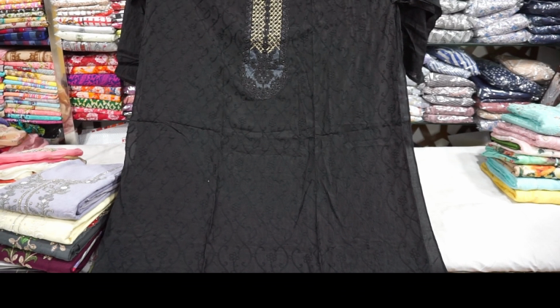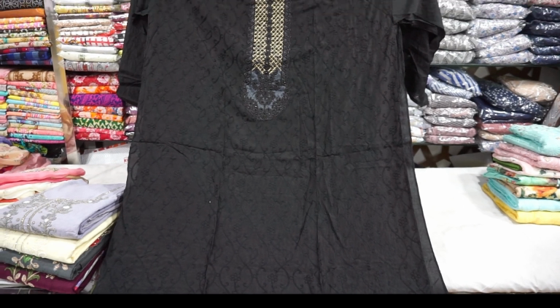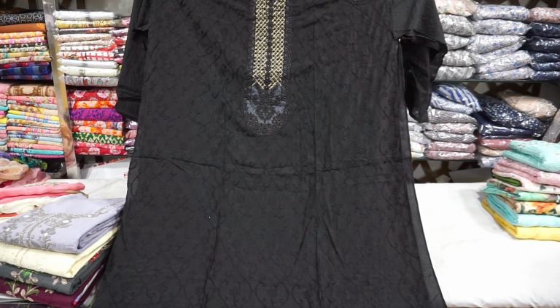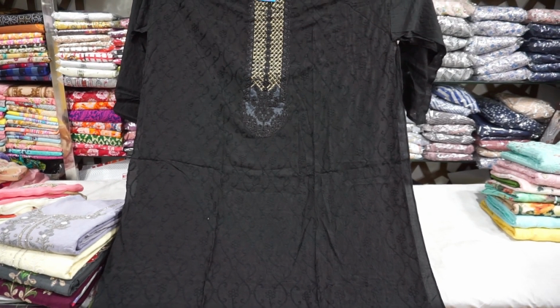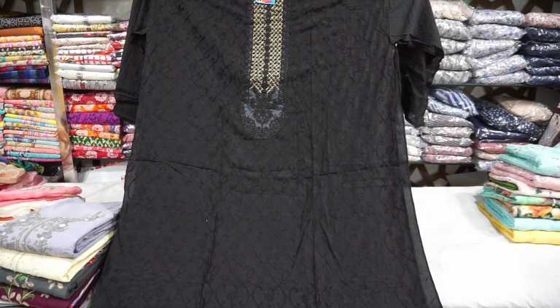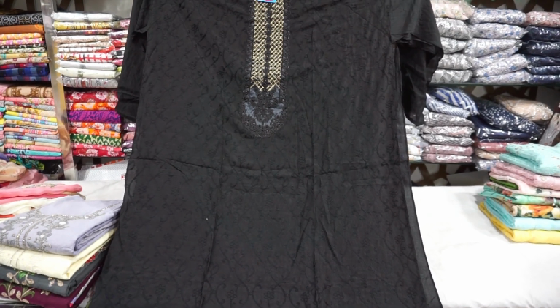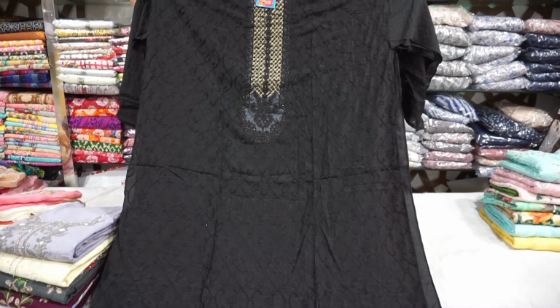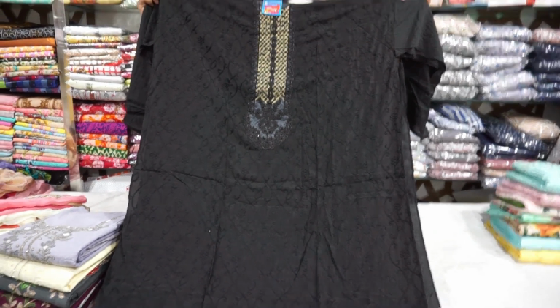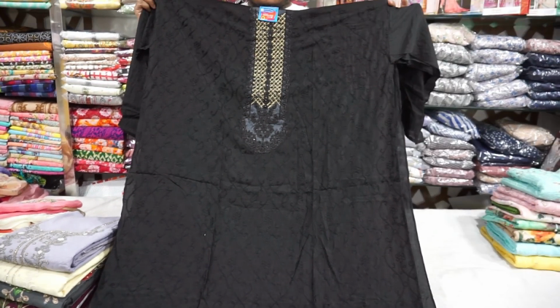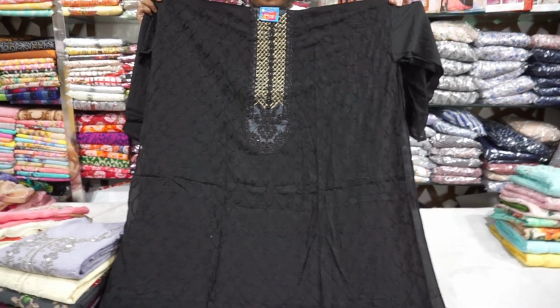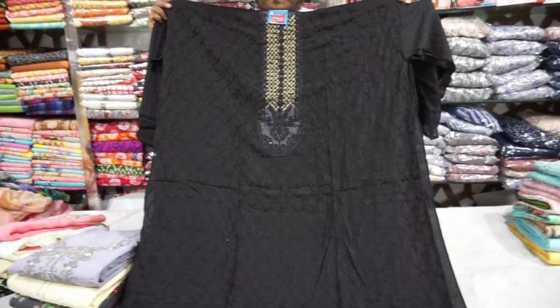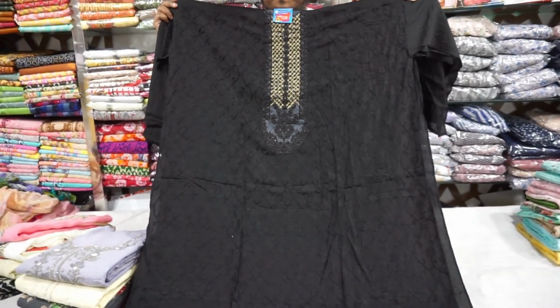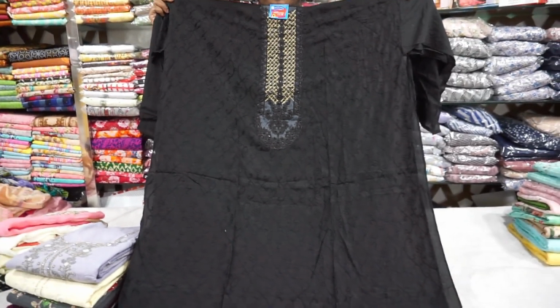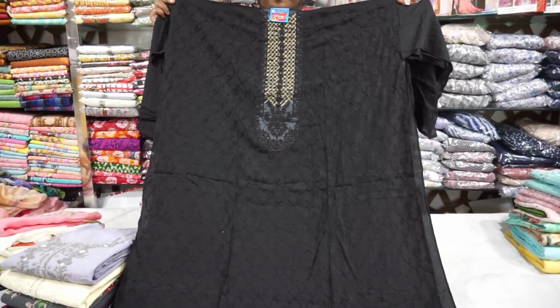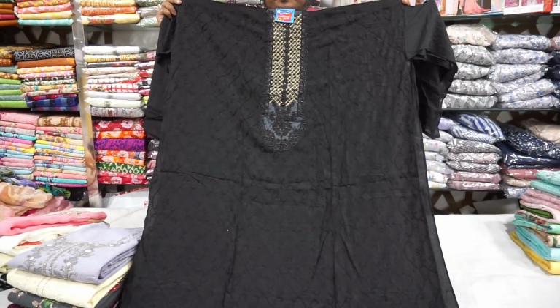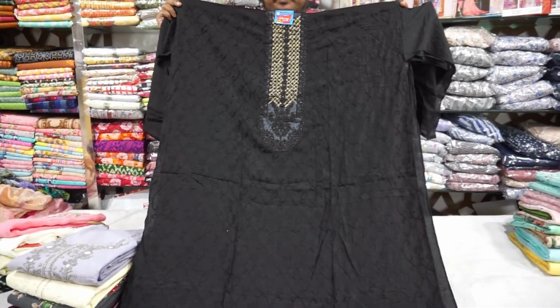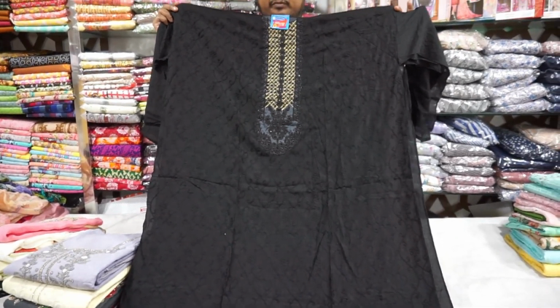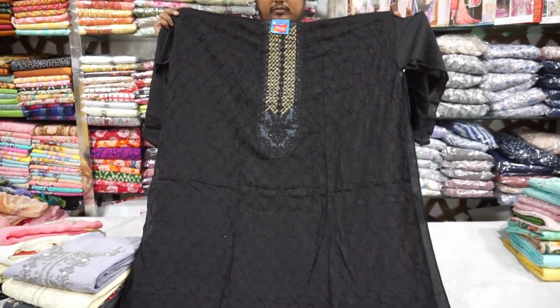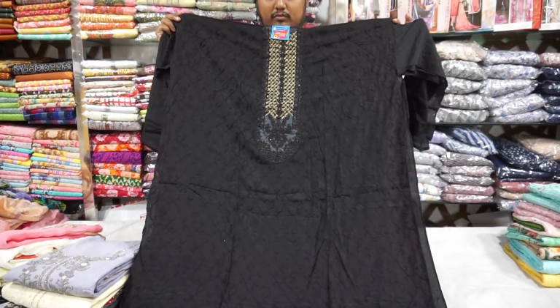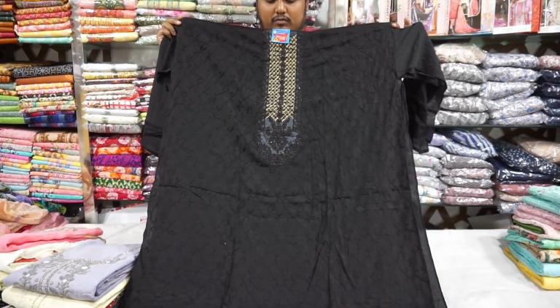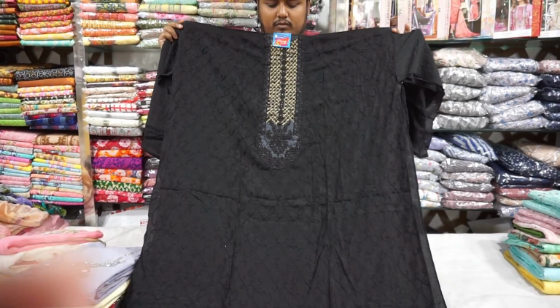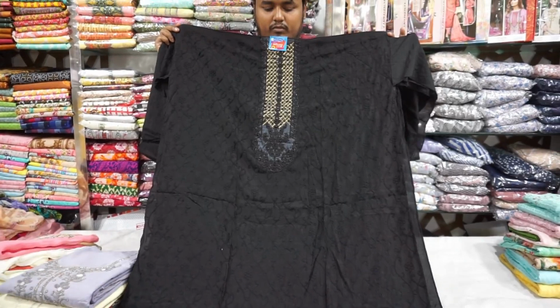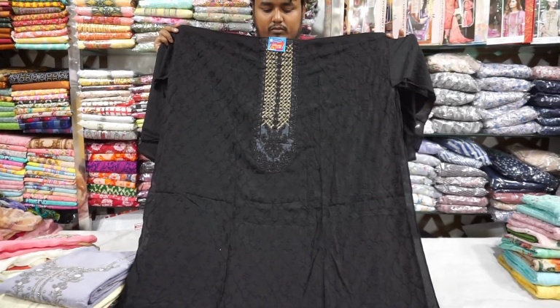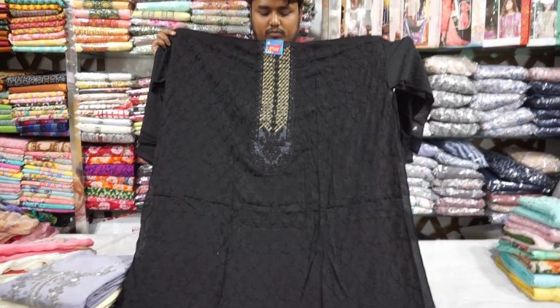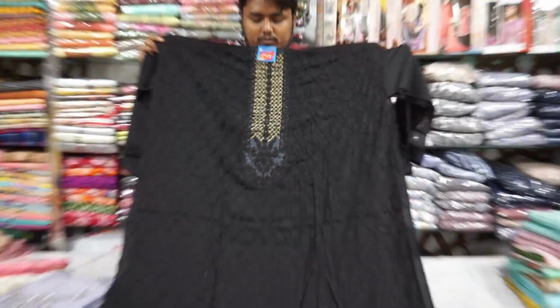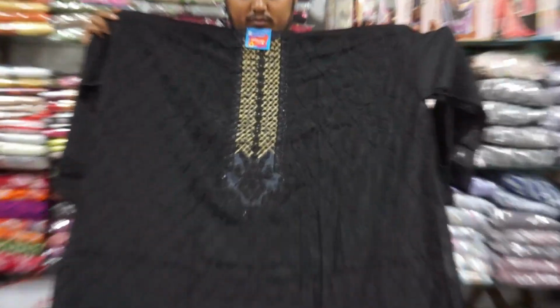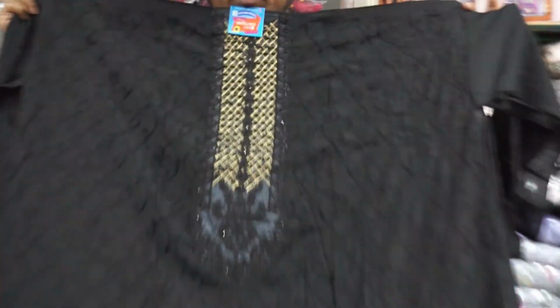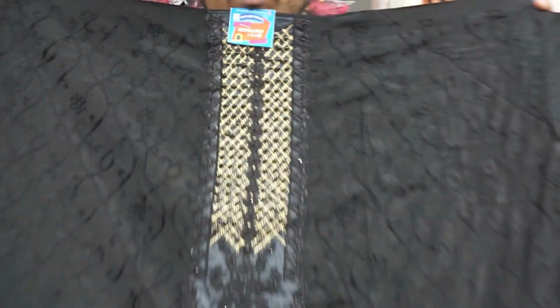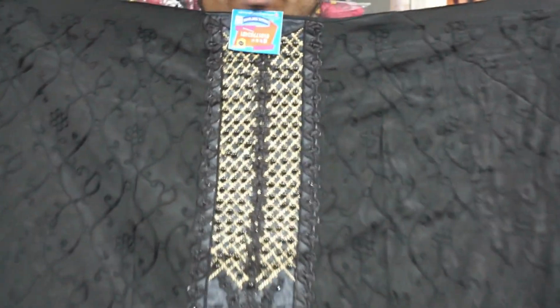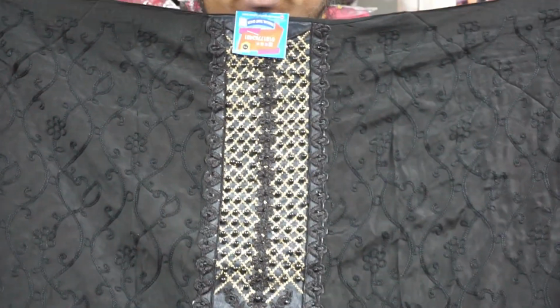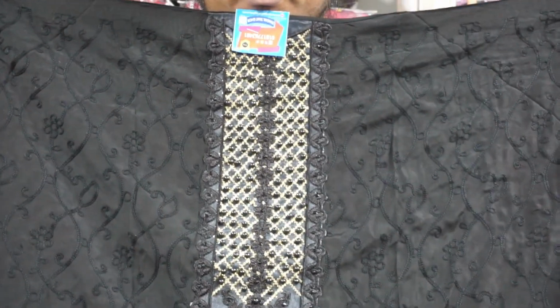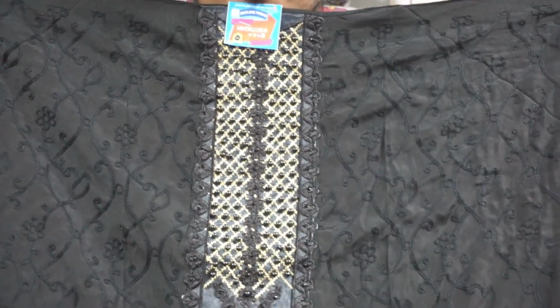Hello, friends. This is the boutique storage. I will make a whole process.